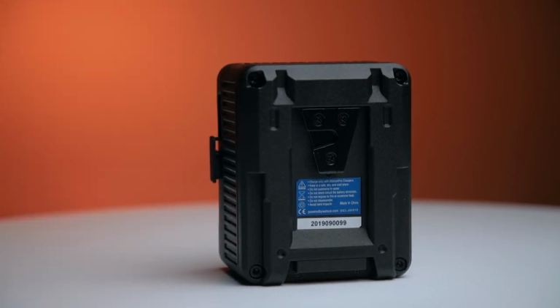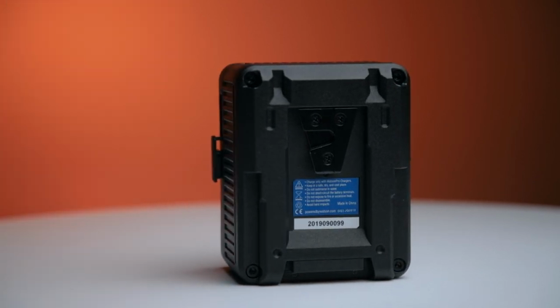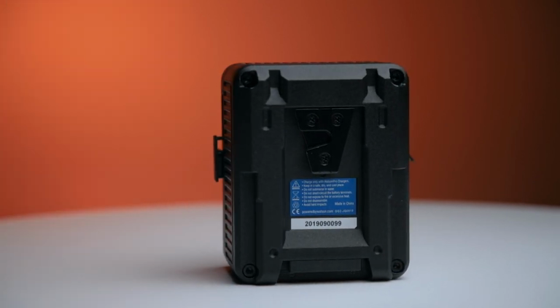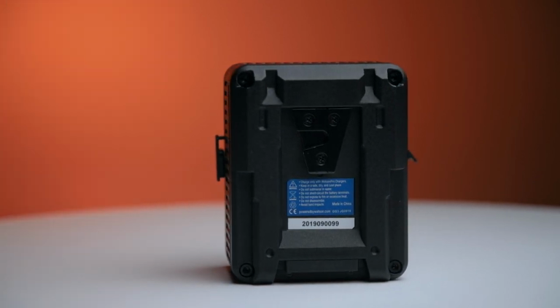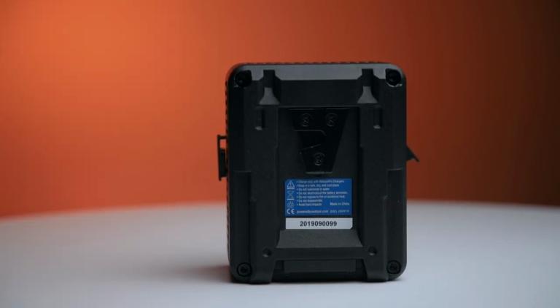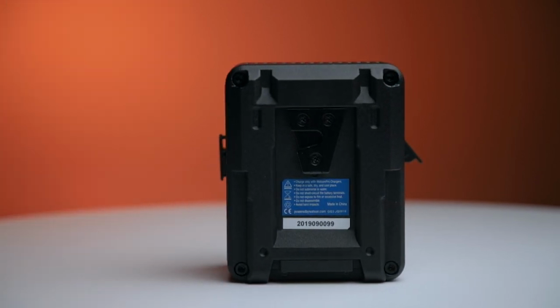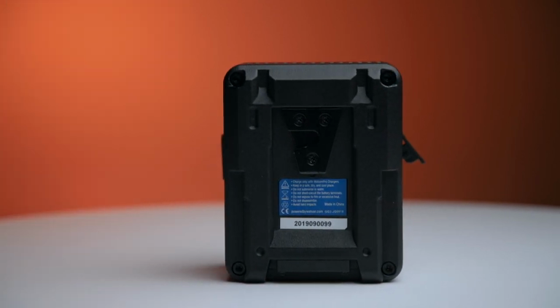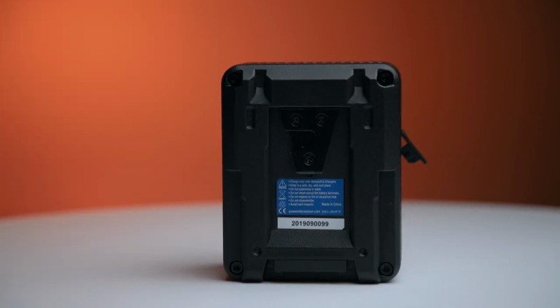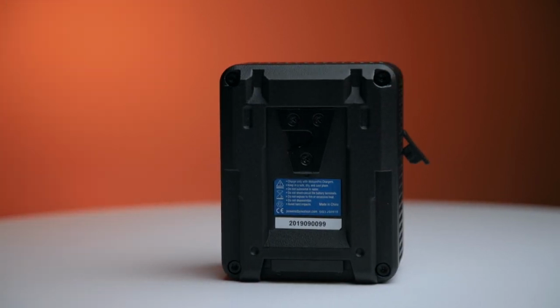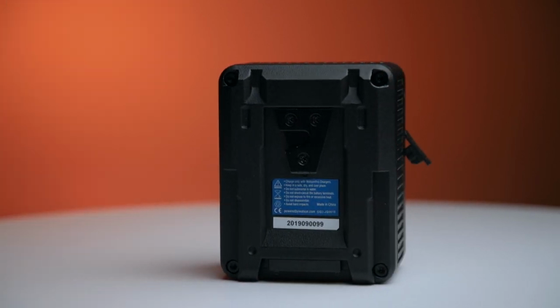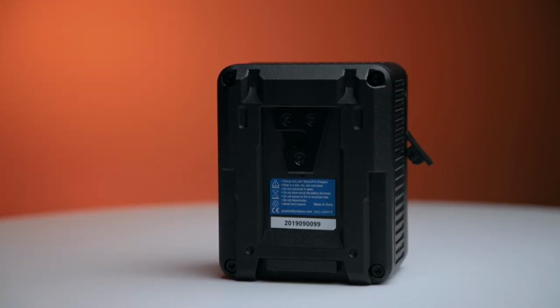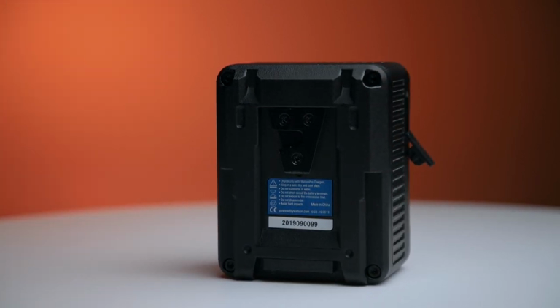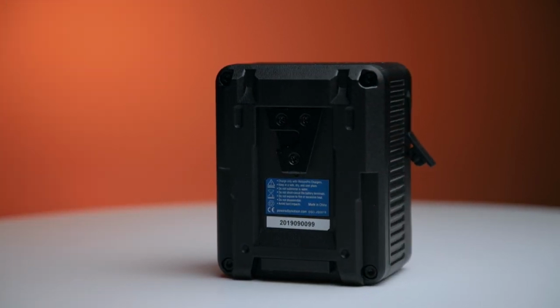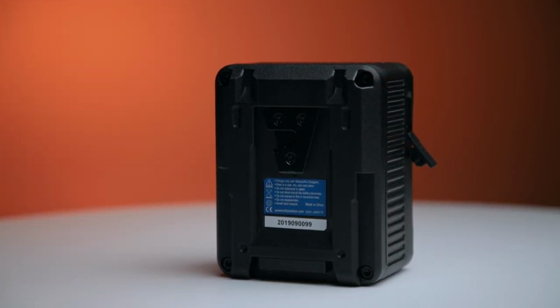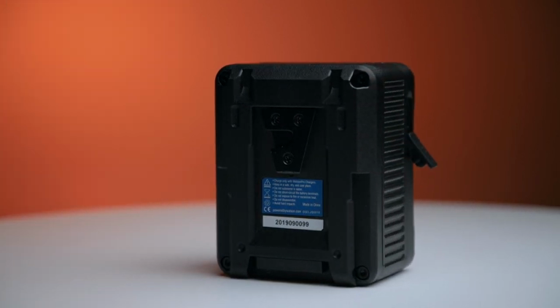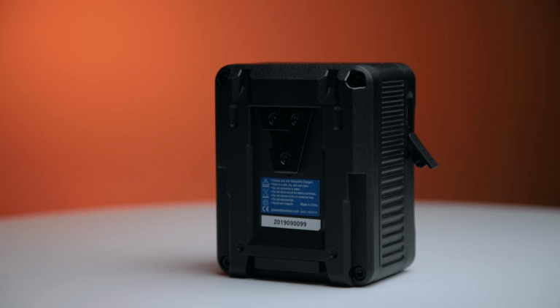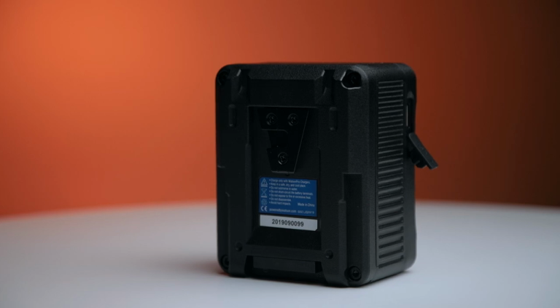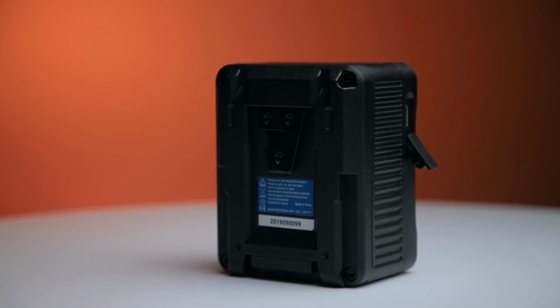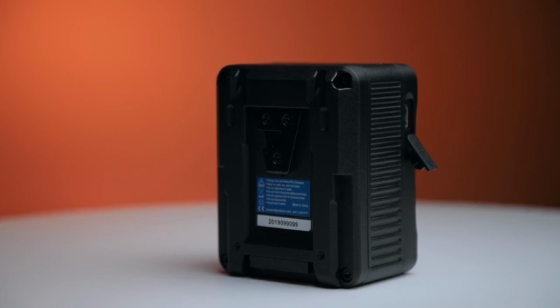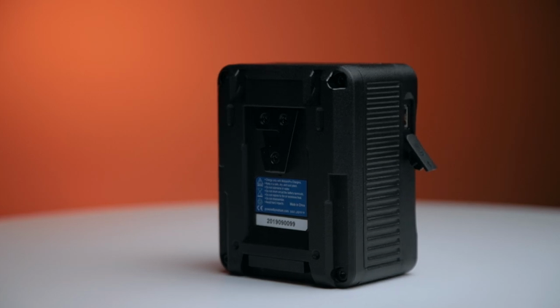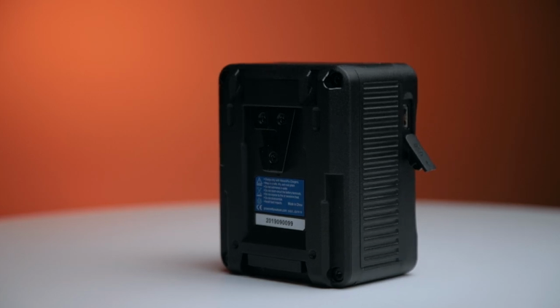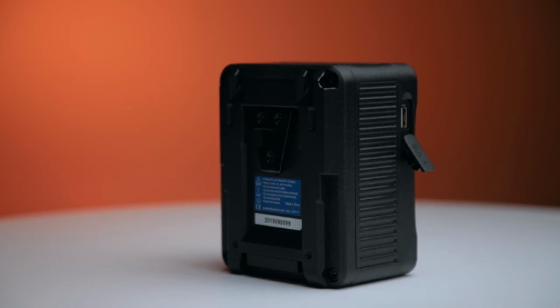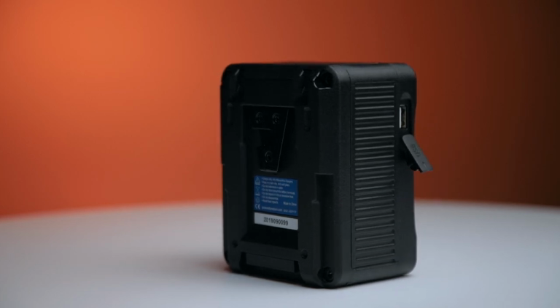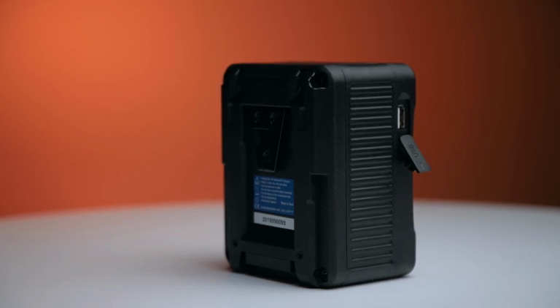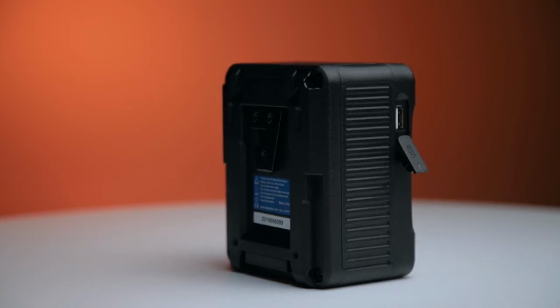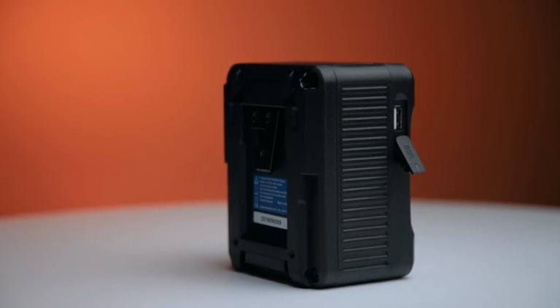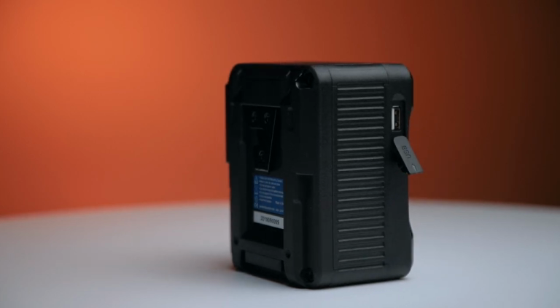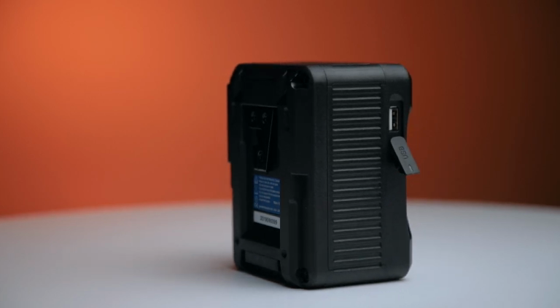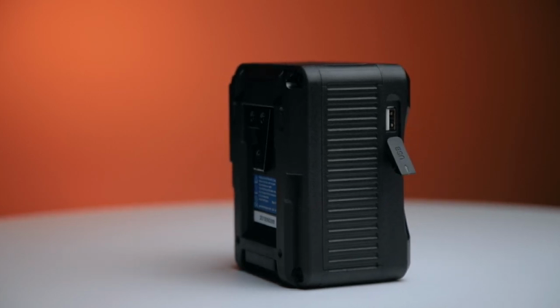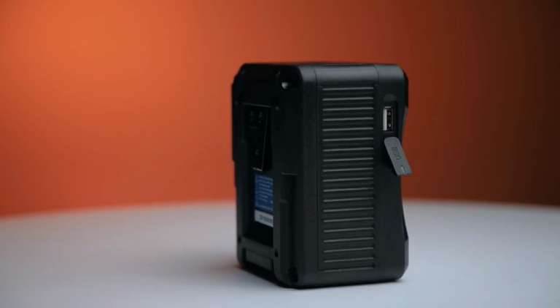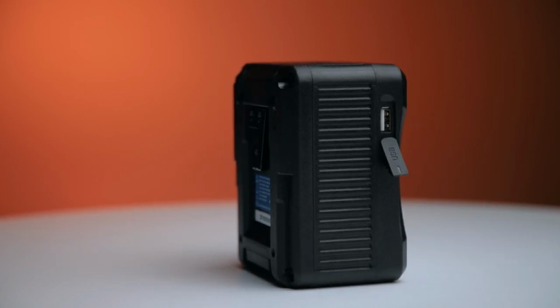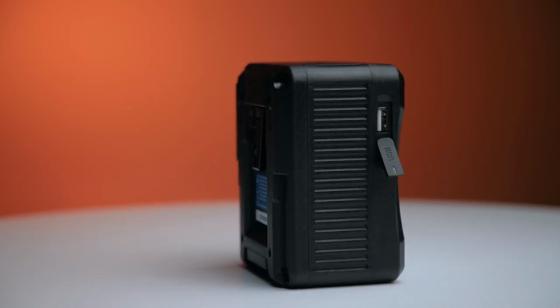And this is rather compact. A lot of V-mount batteries, as you can see, they're rather tall, so they actually made everything compact on this one.